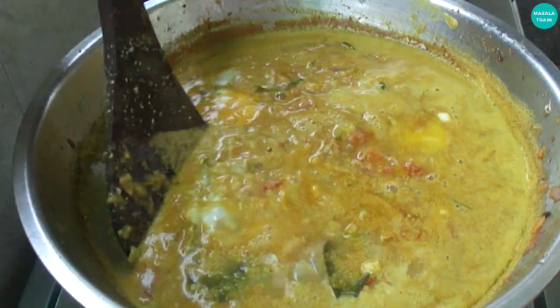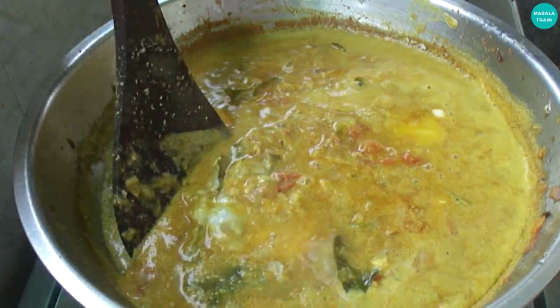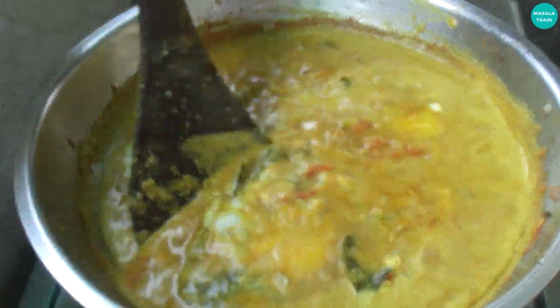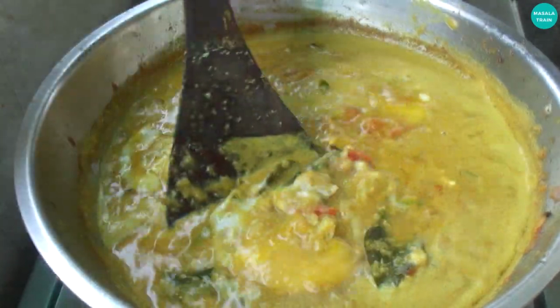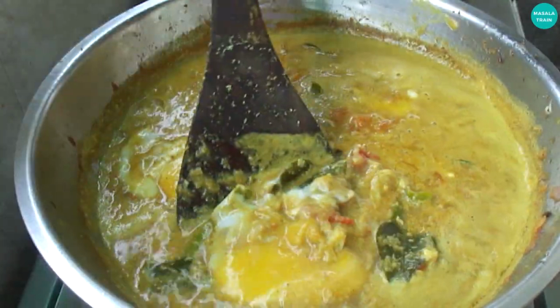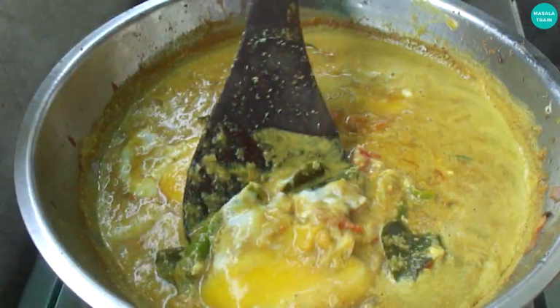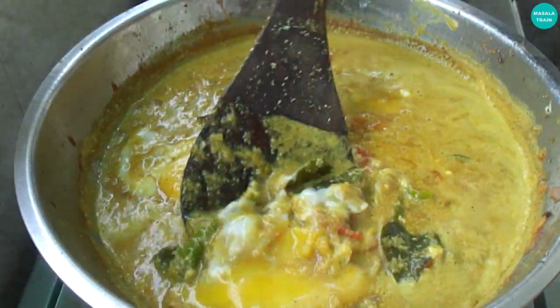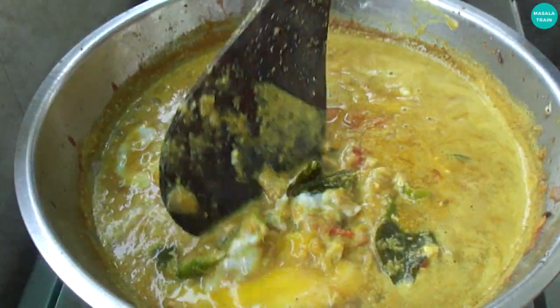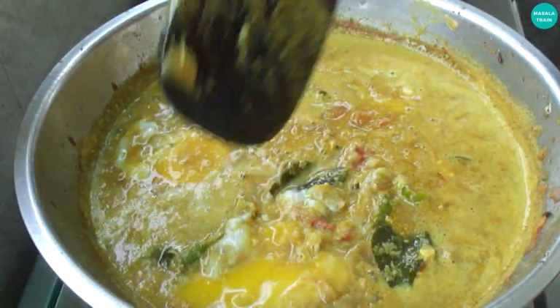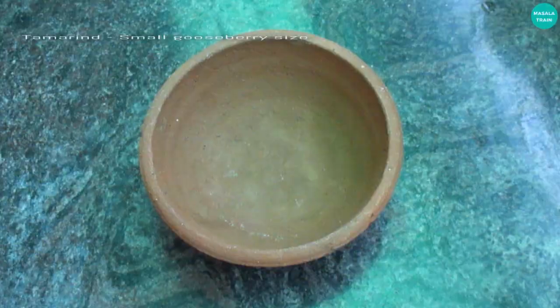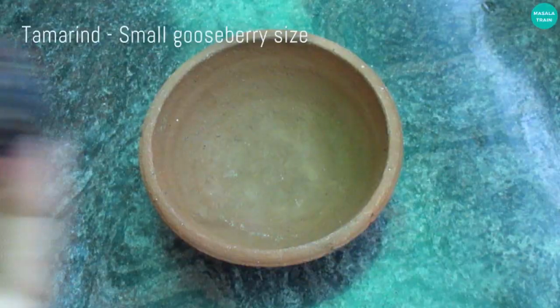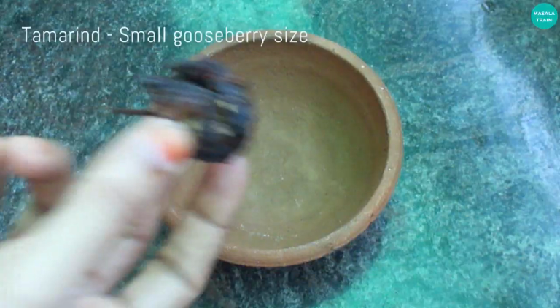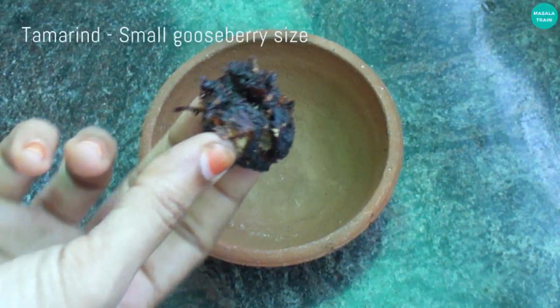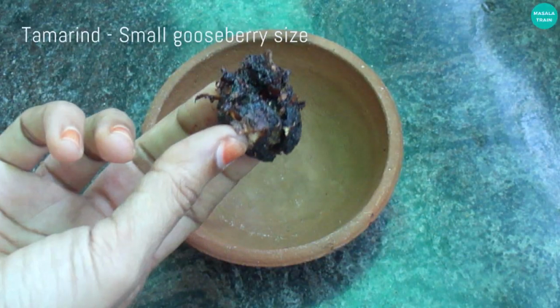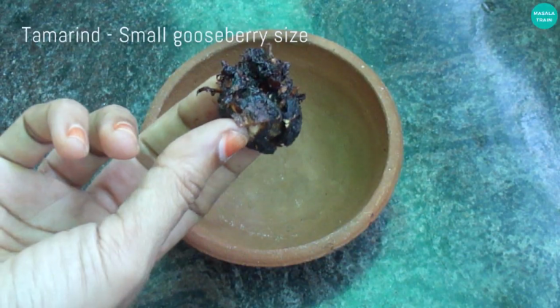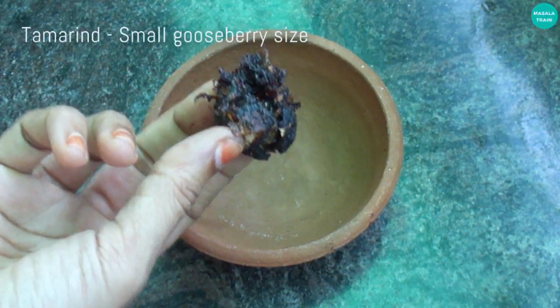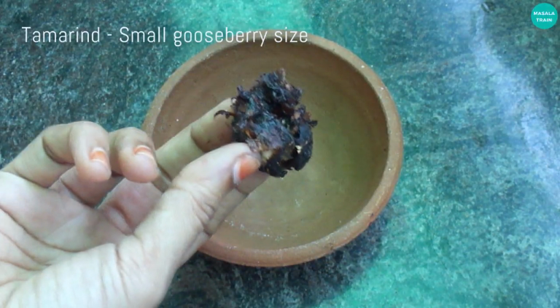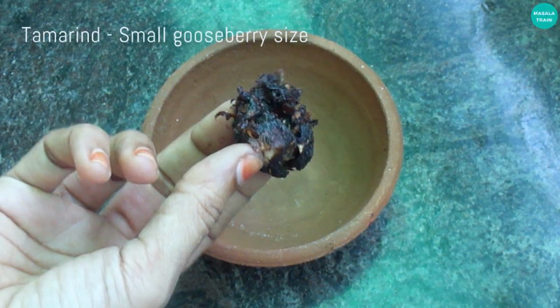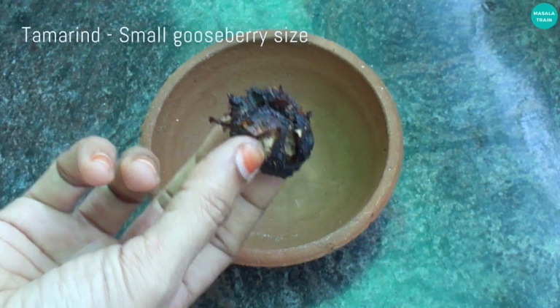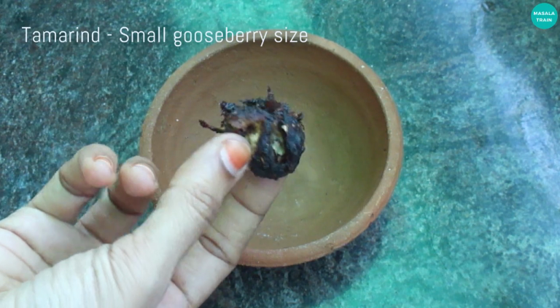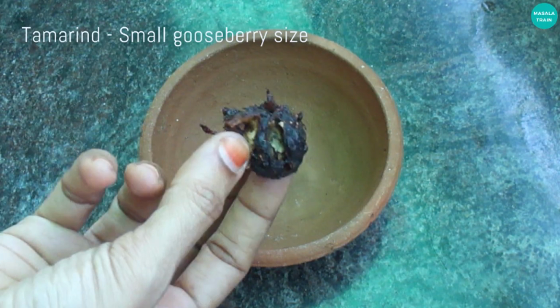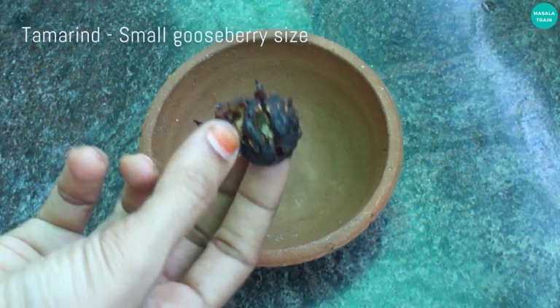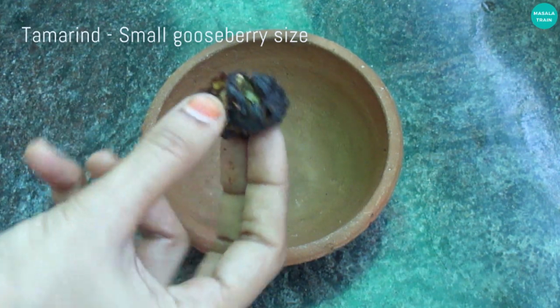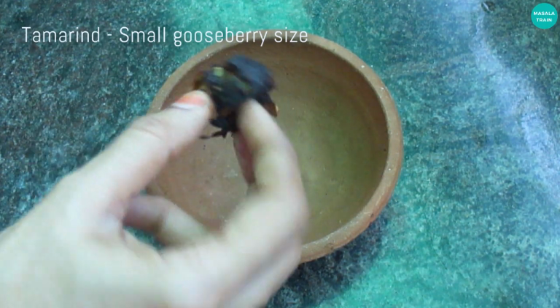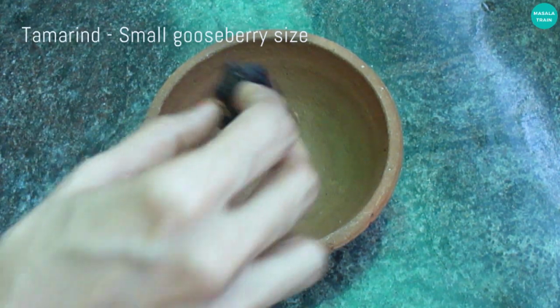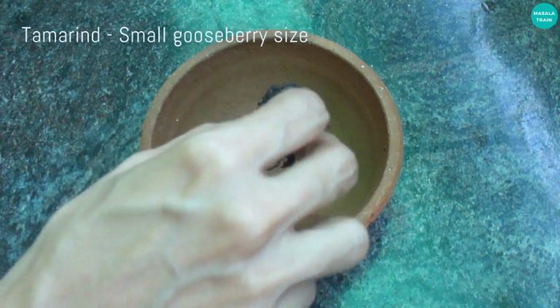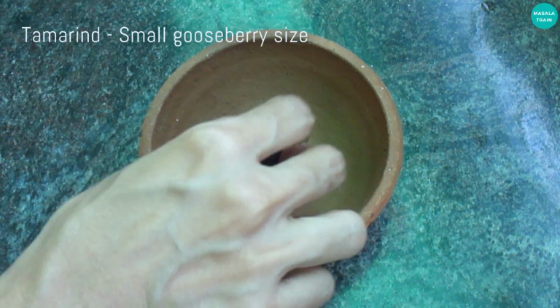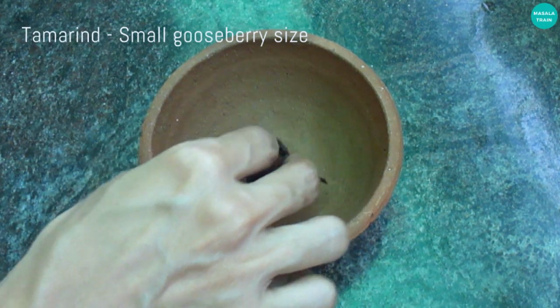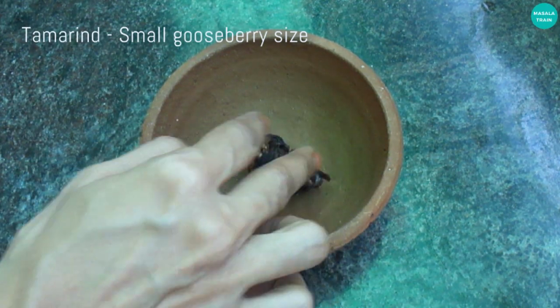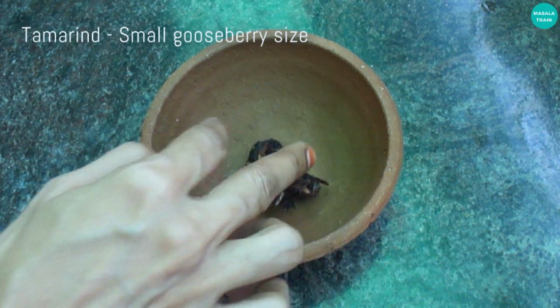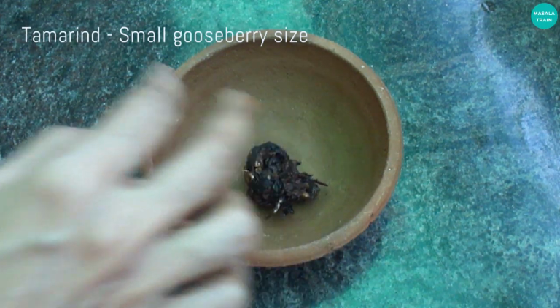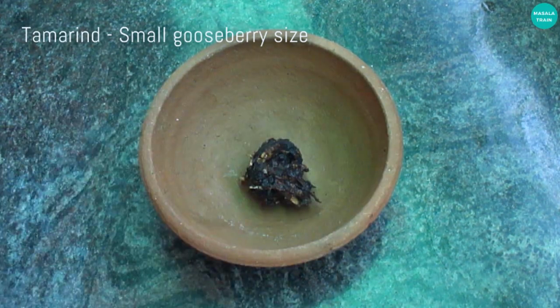How do we make it? Now, put a small small piece of kholambo. First, put a mixture of kholambo.